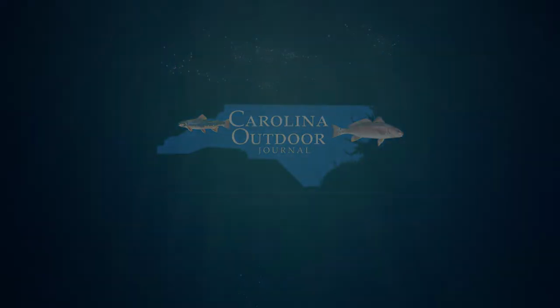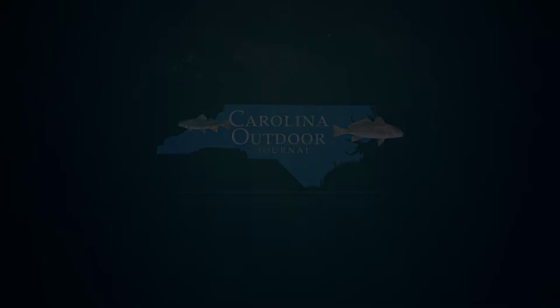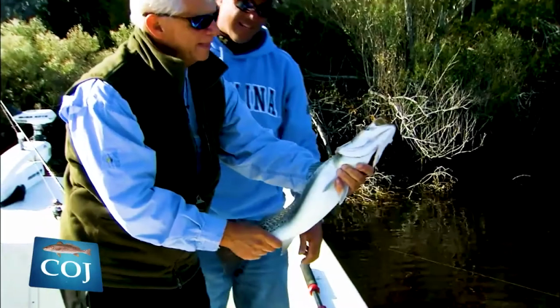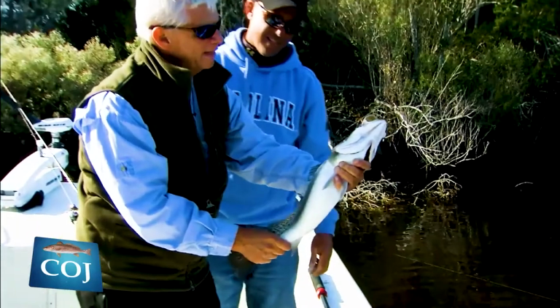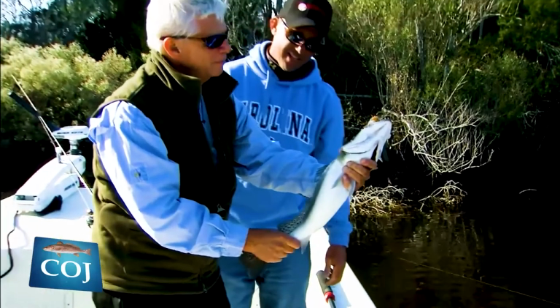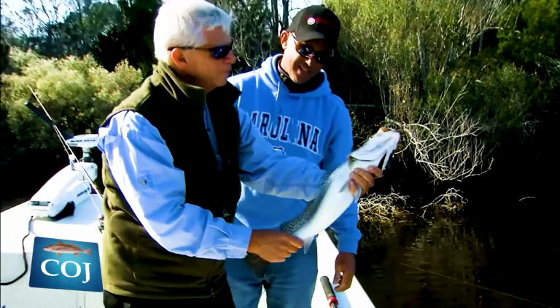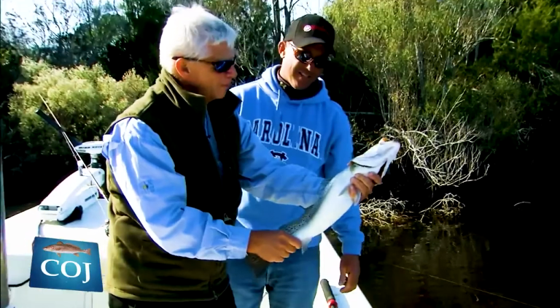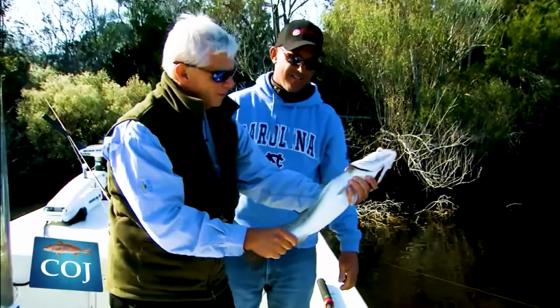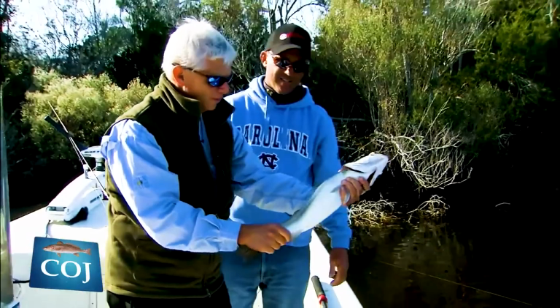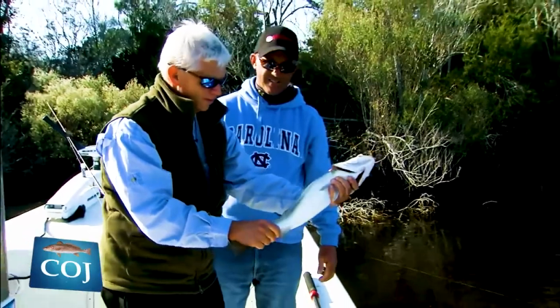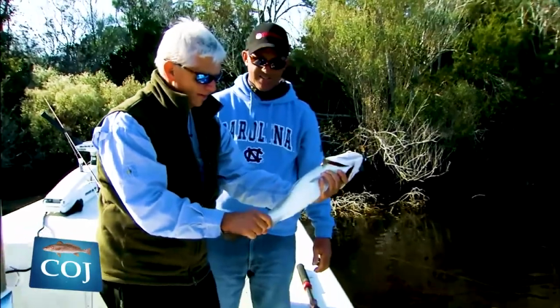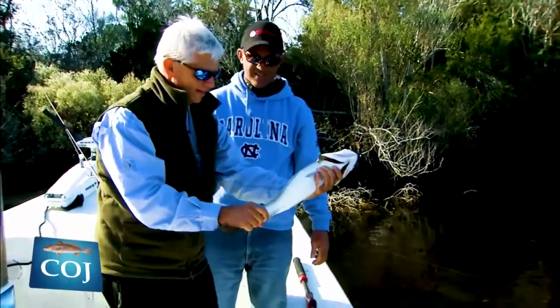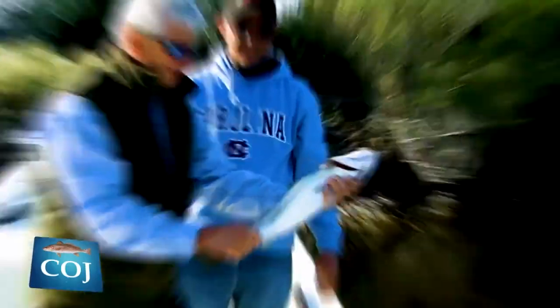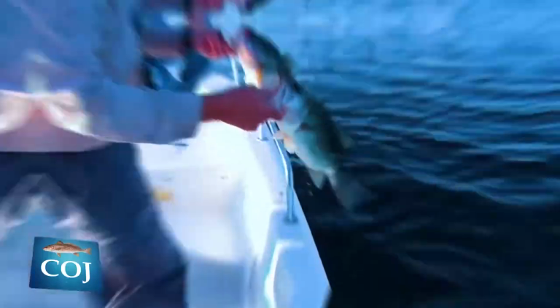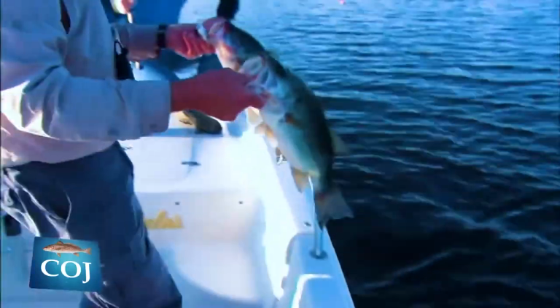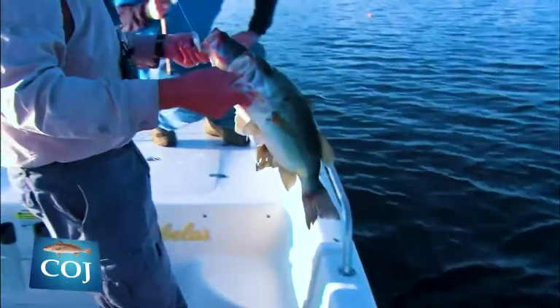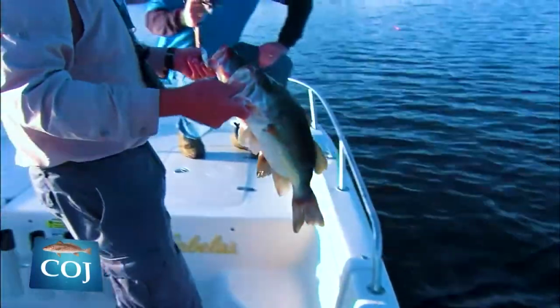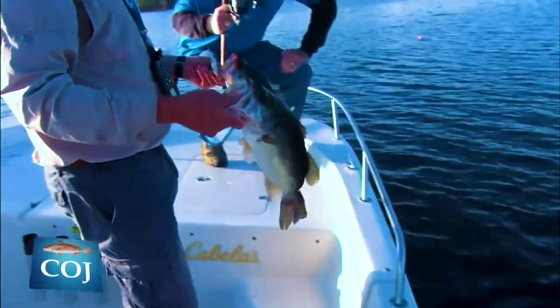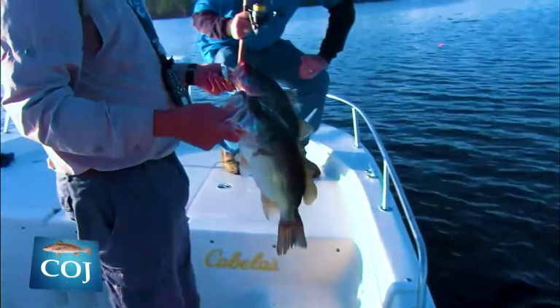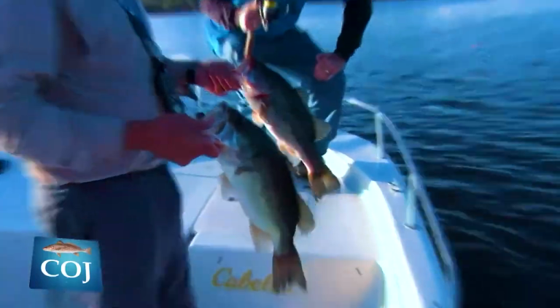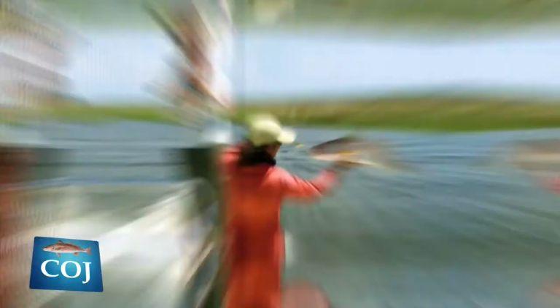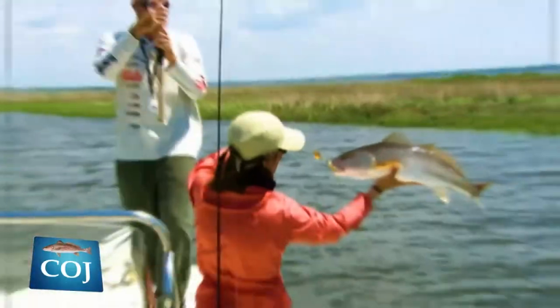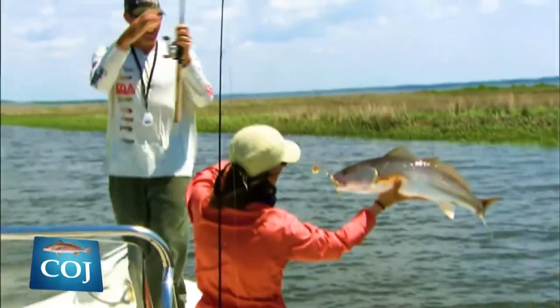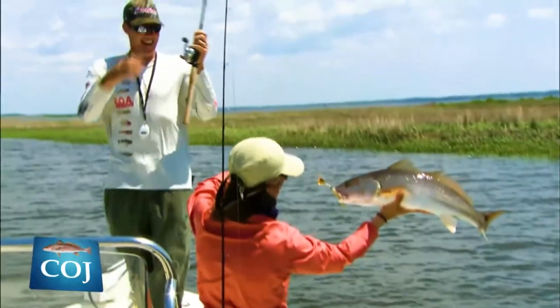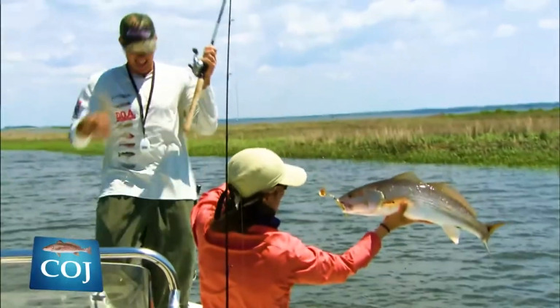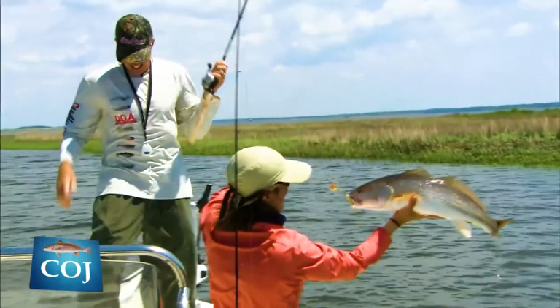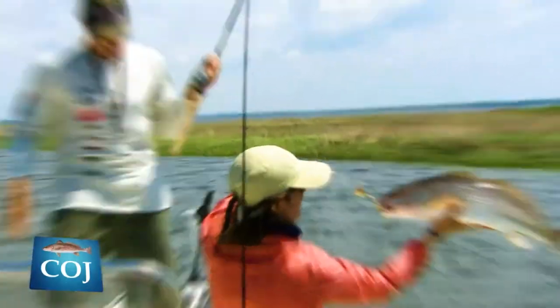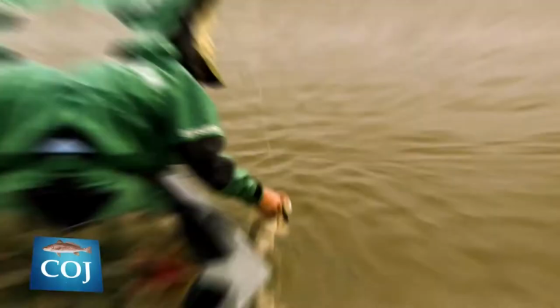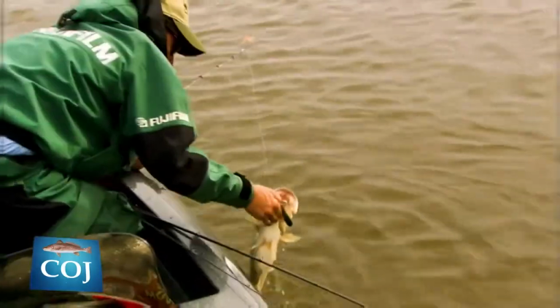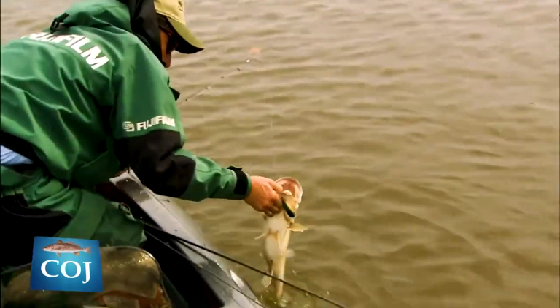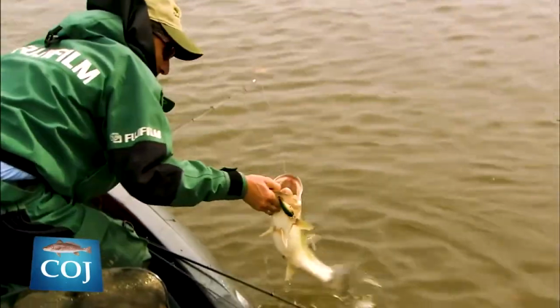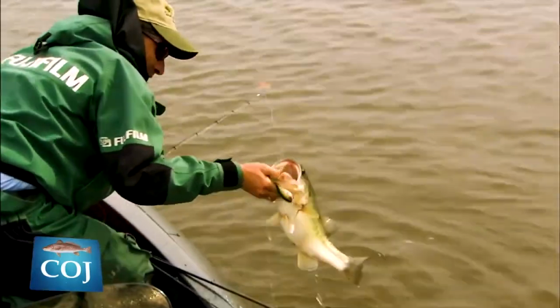And that's a beautiful cold water trout. Woo! What a fish! Holy!